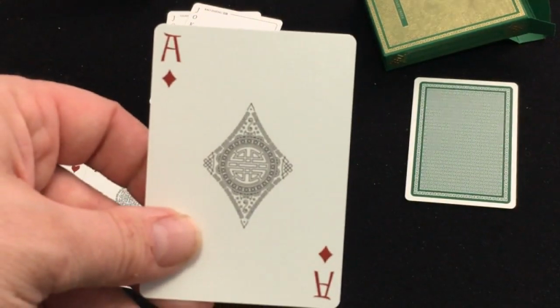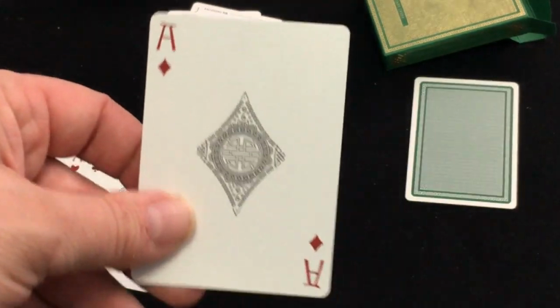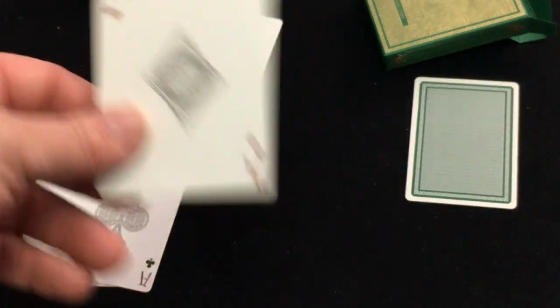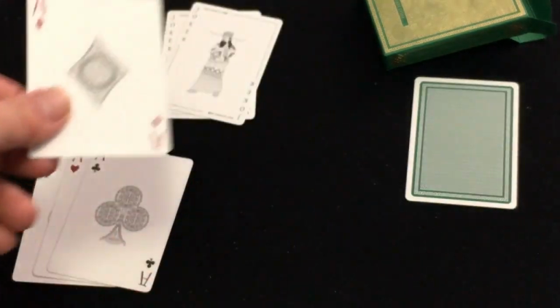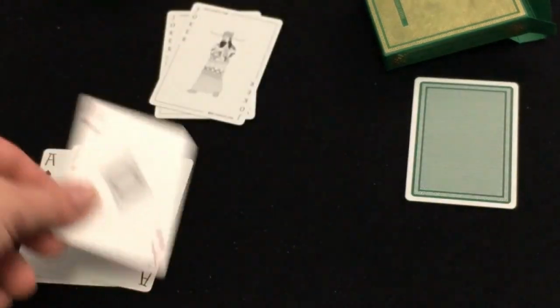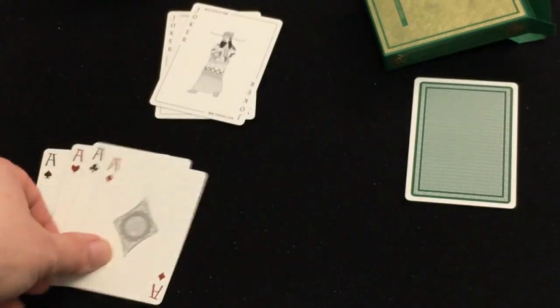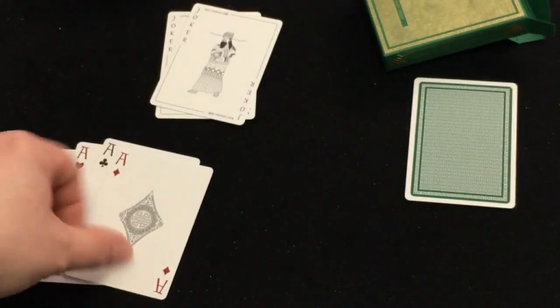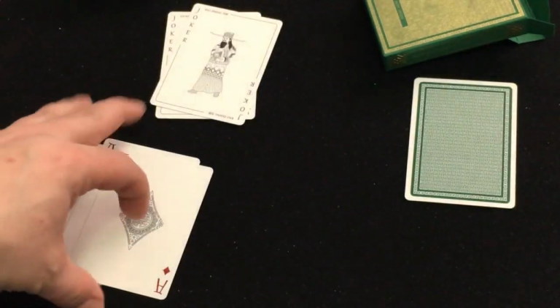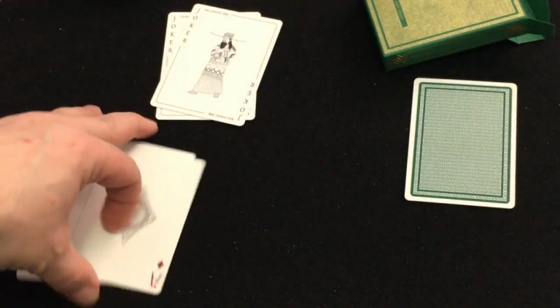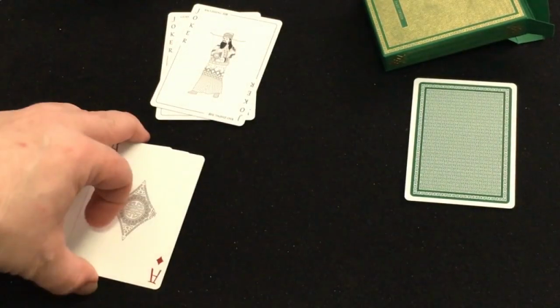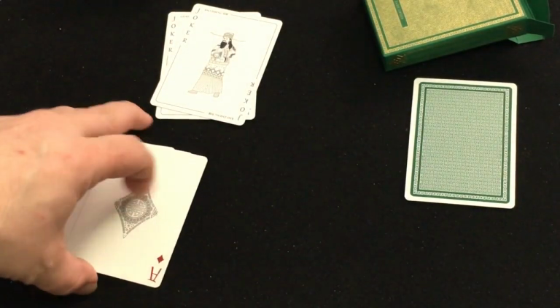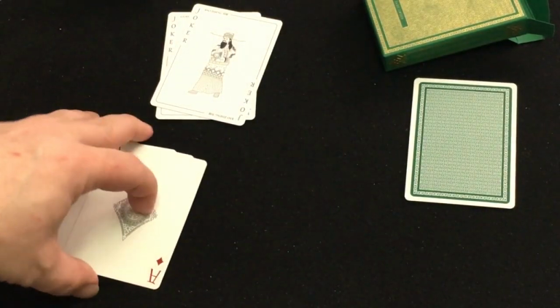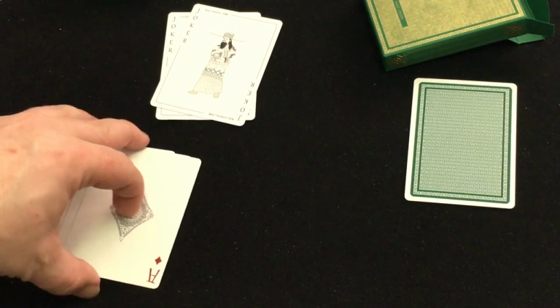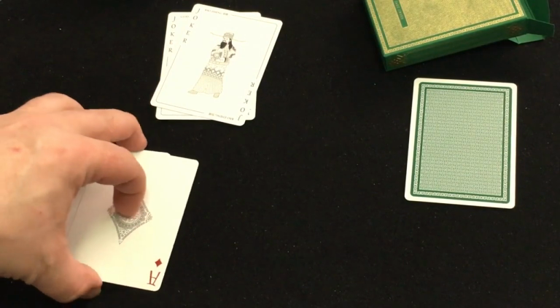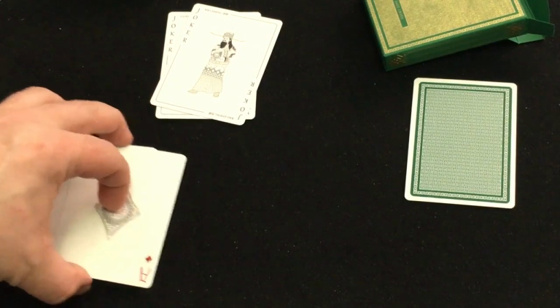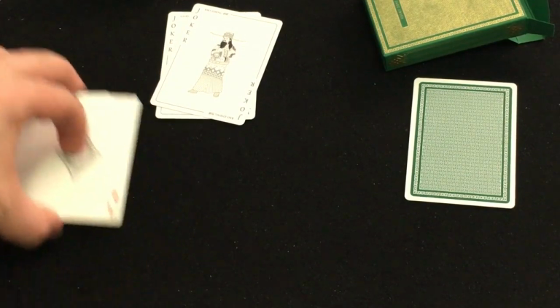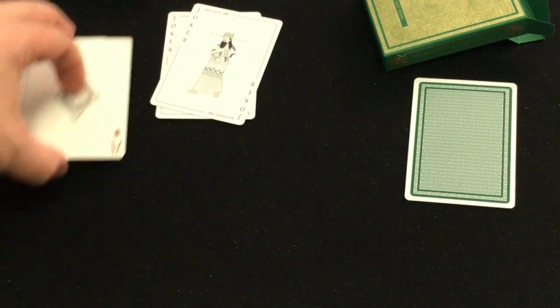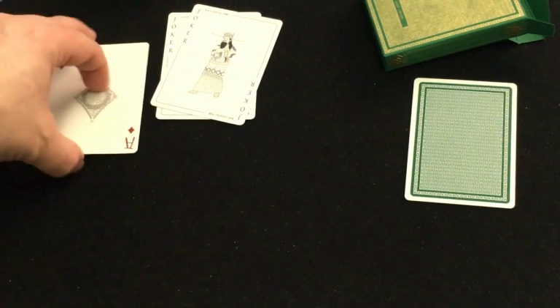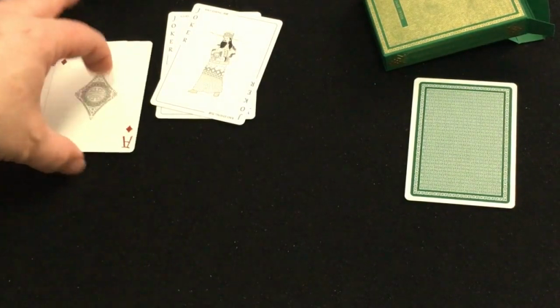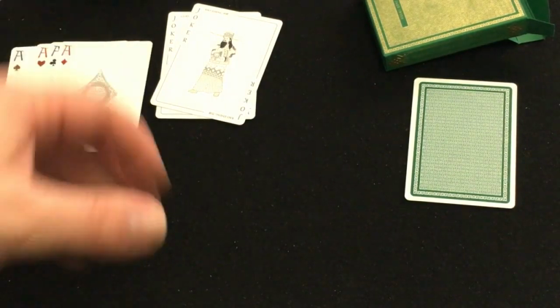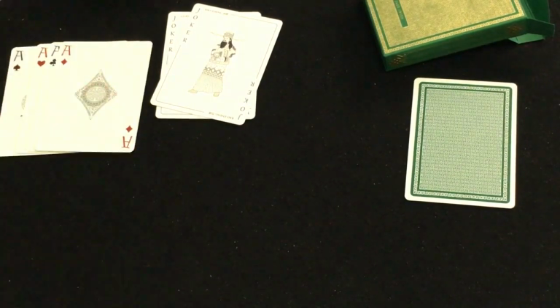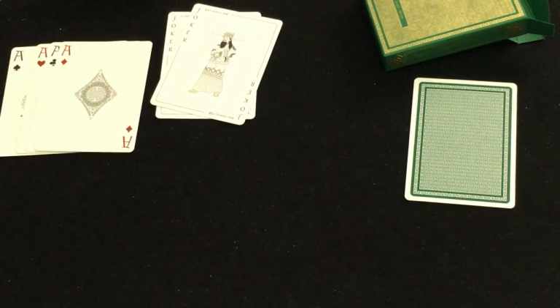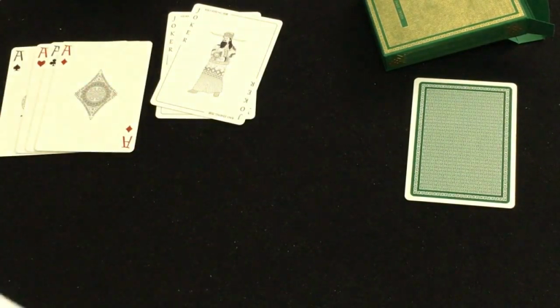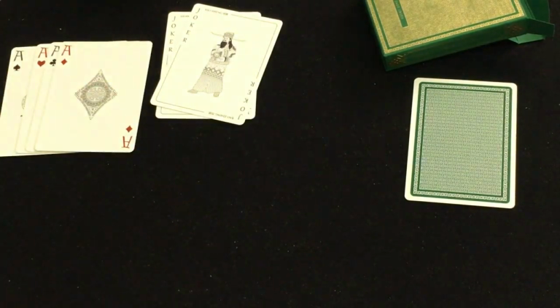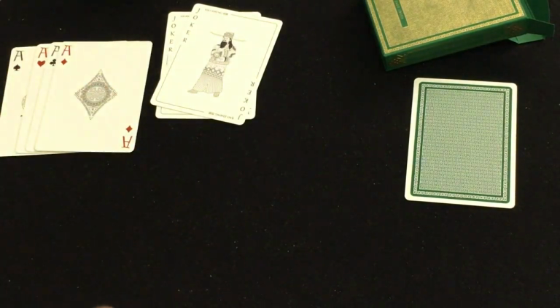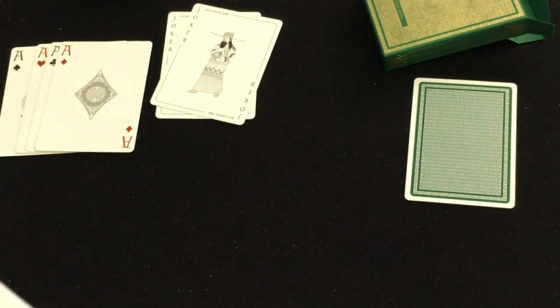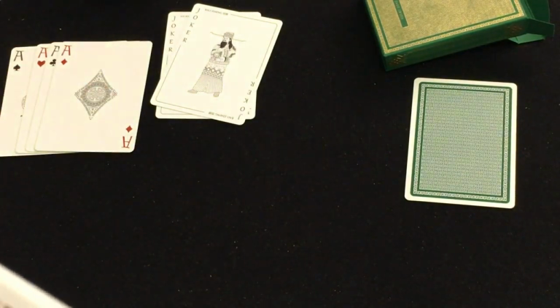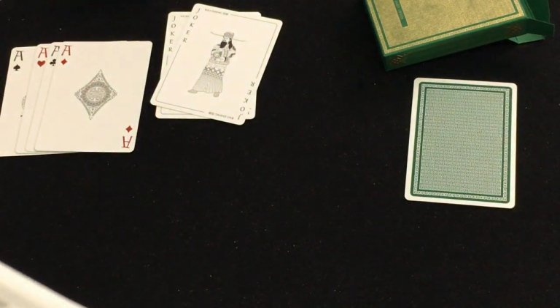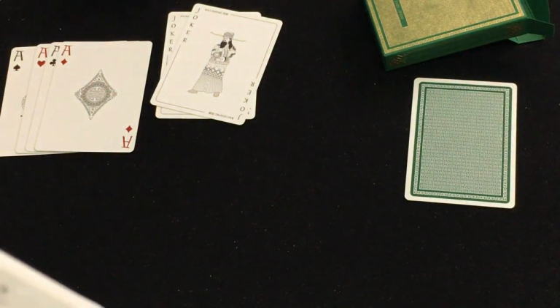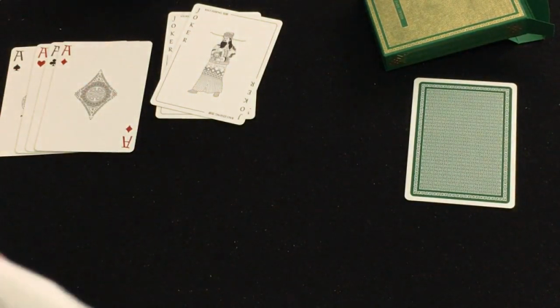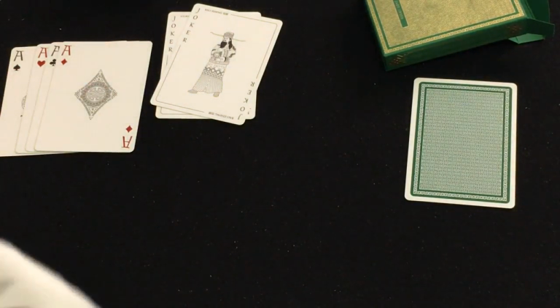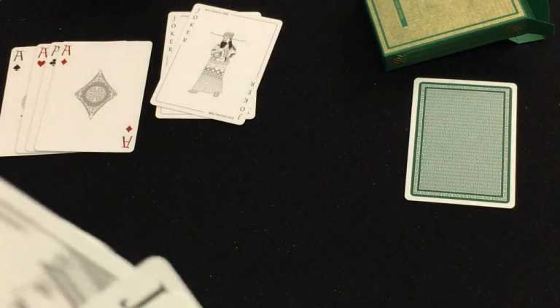One thing this deck lacks is a little bit of color — almost everything is in black and white except for the pips.